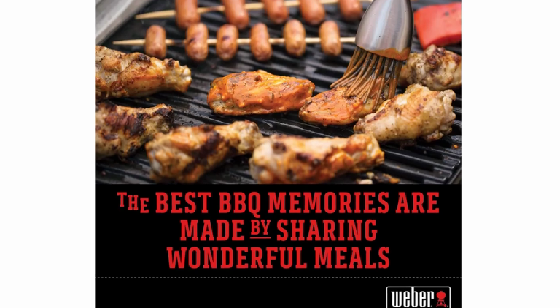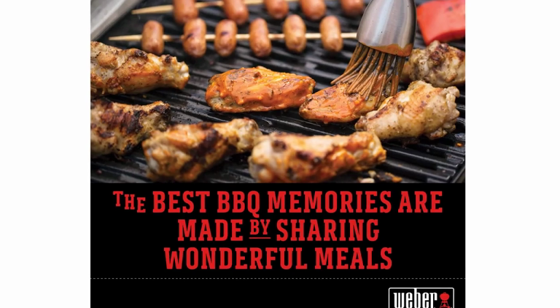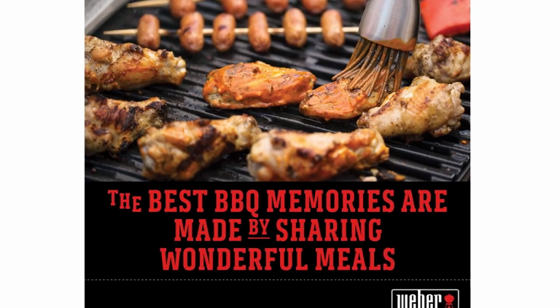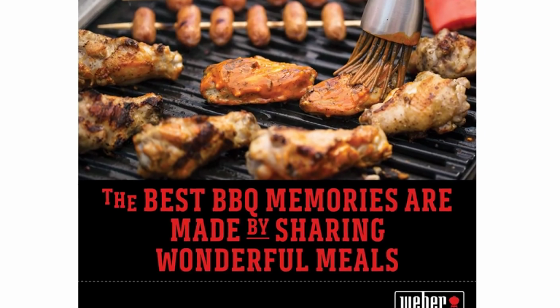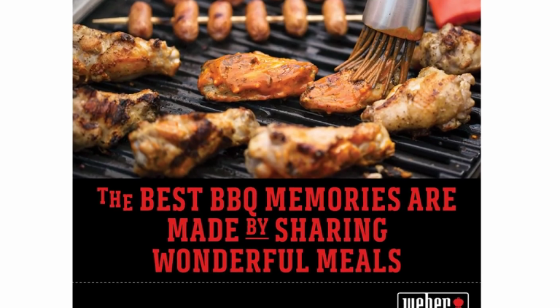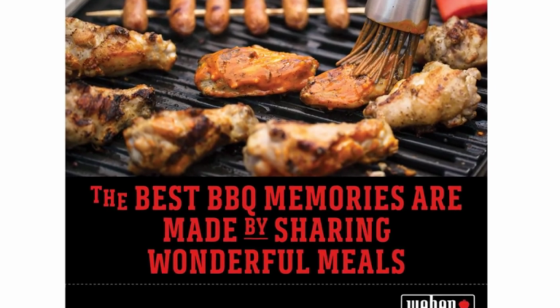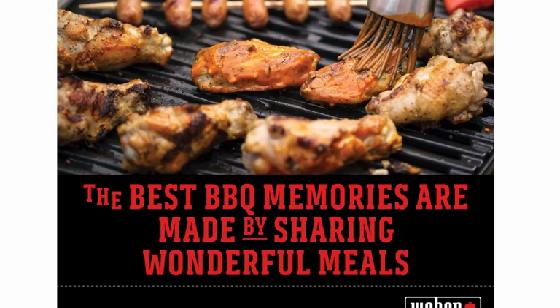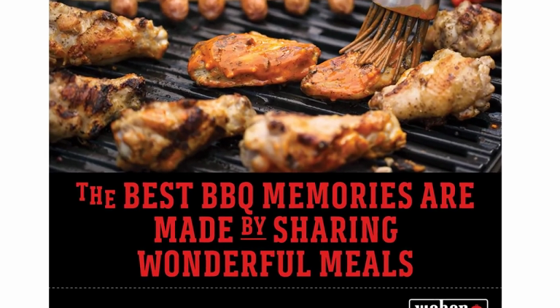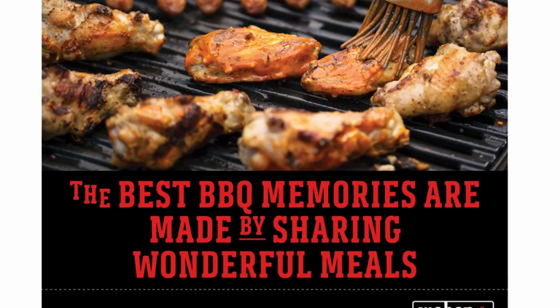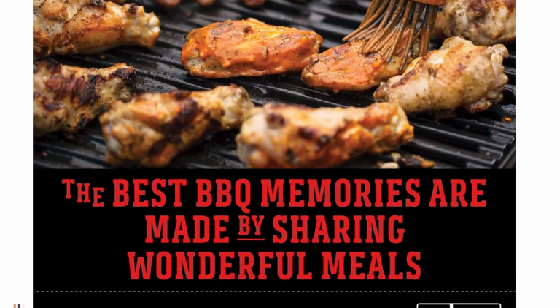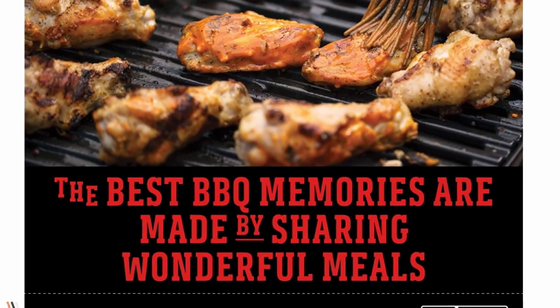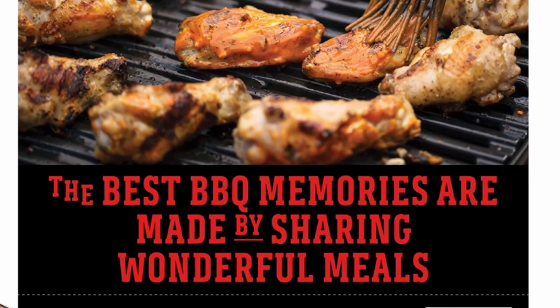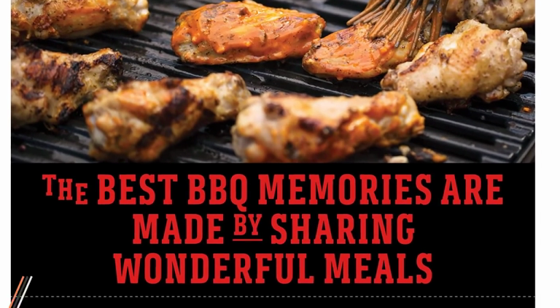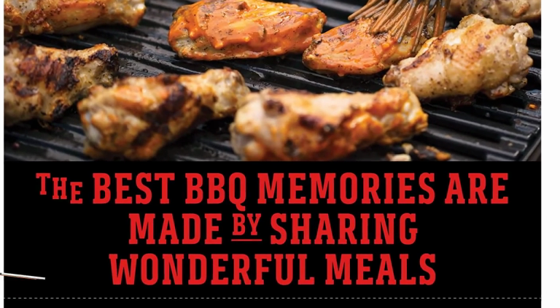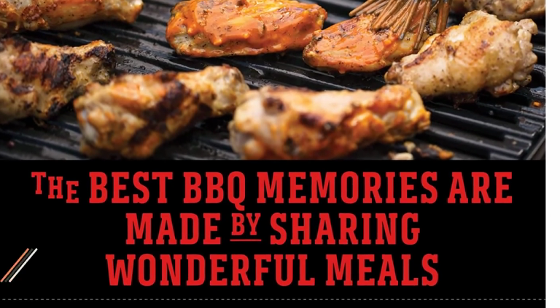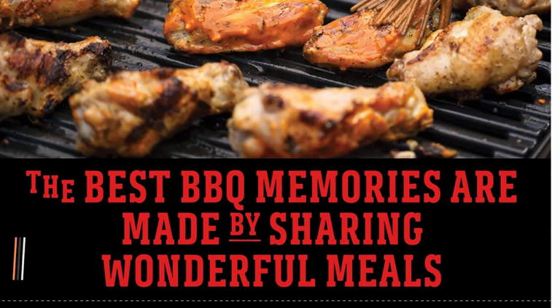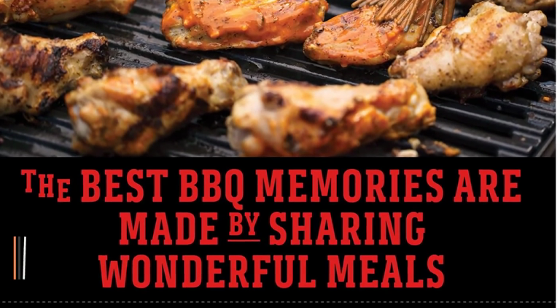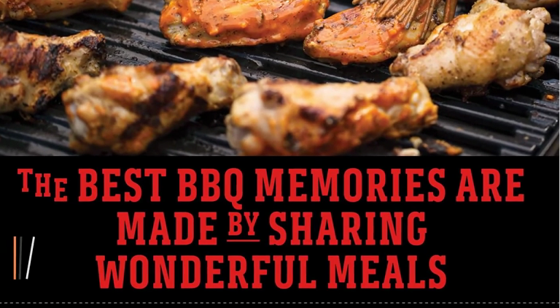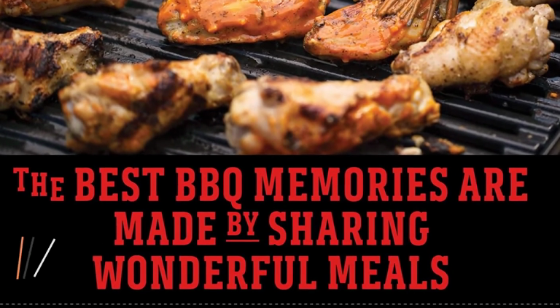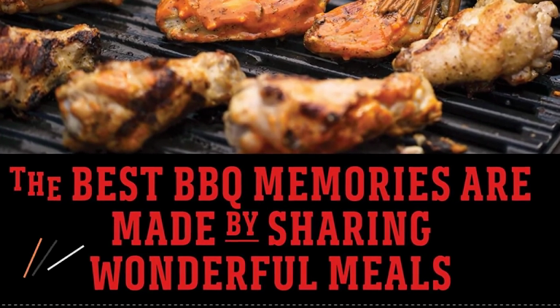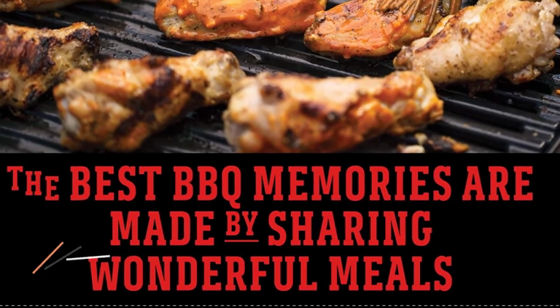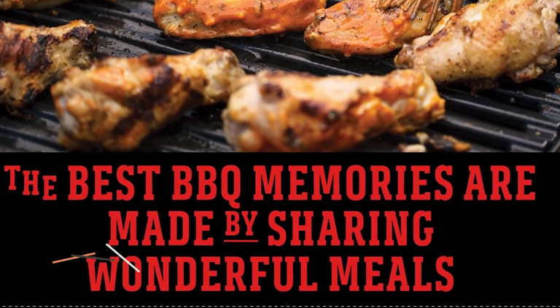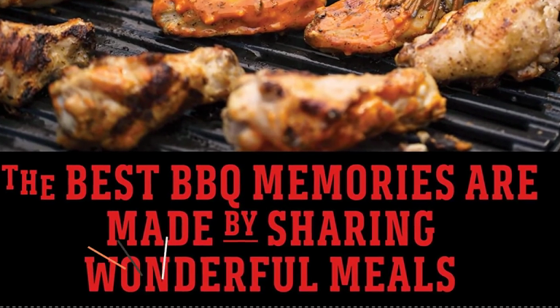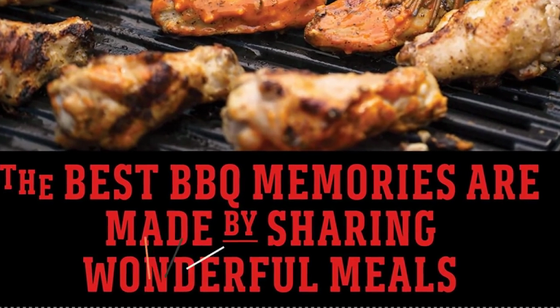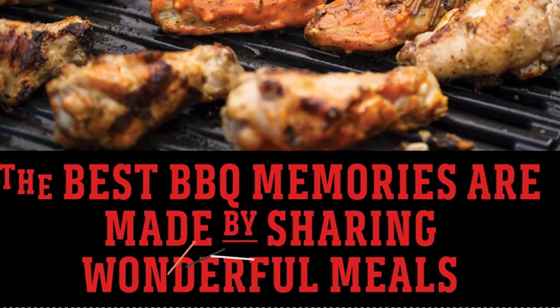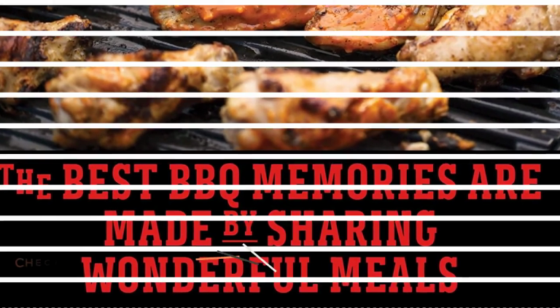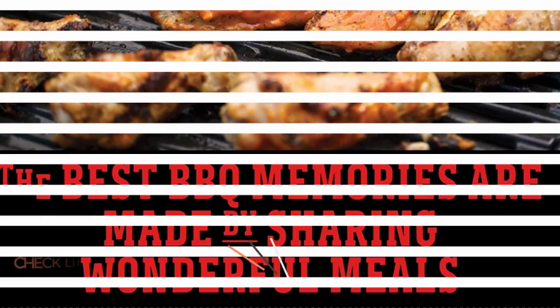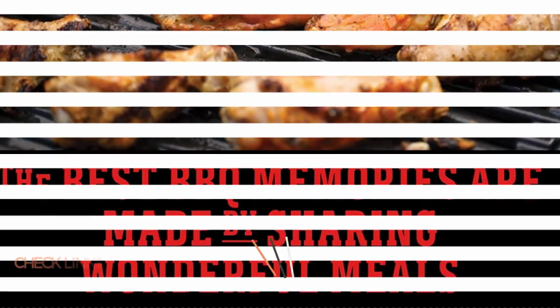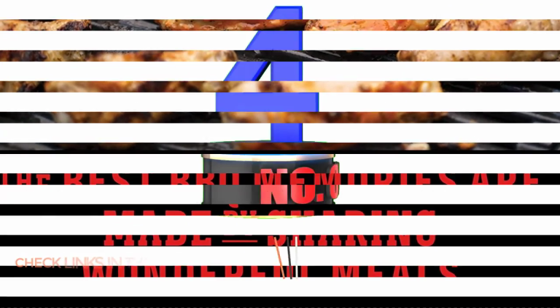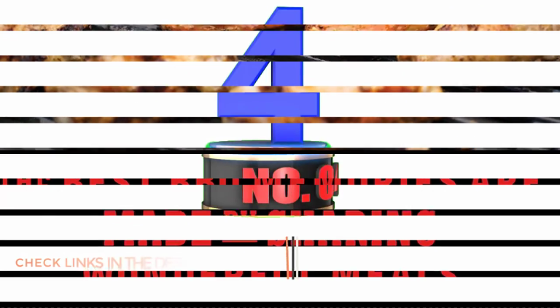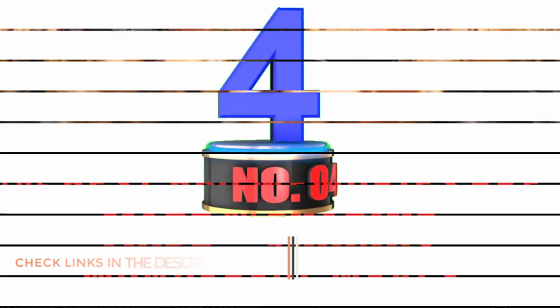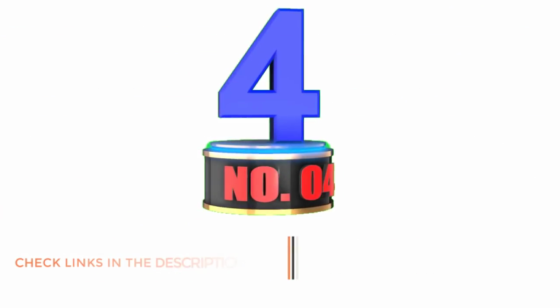Warranty: Weber has a very strong warranty policy, providing a massive 10-year coverage.